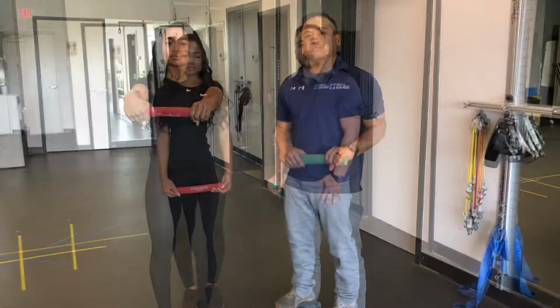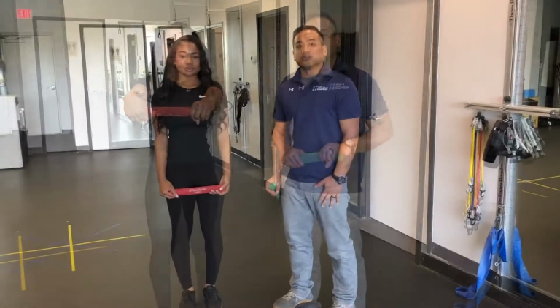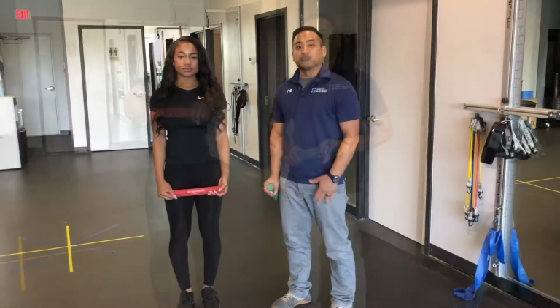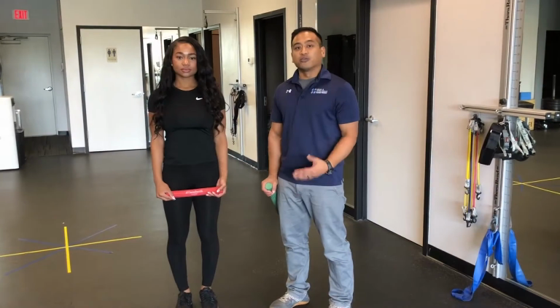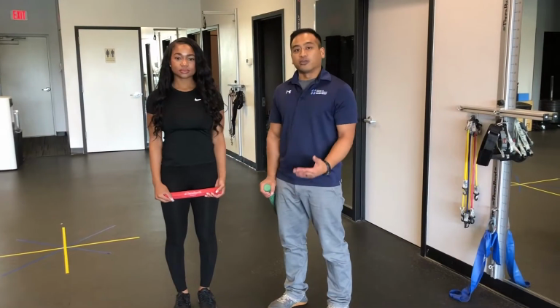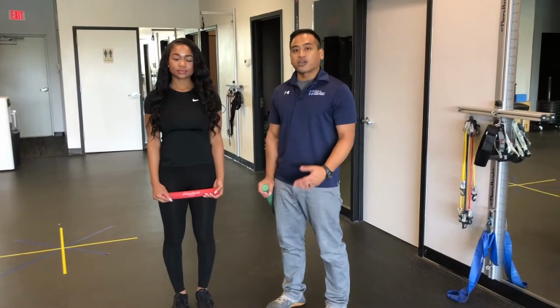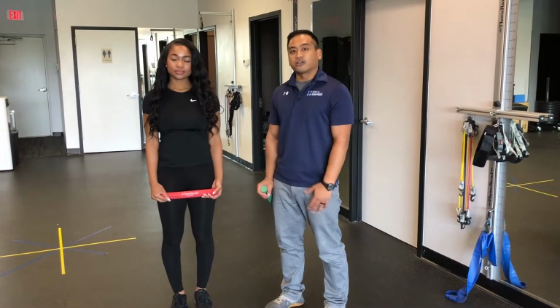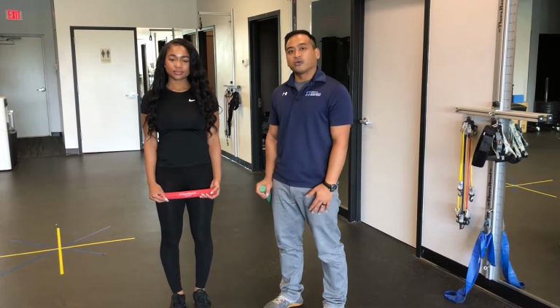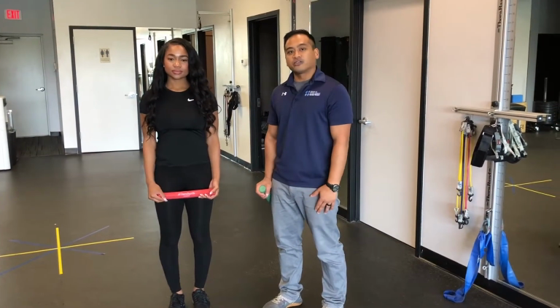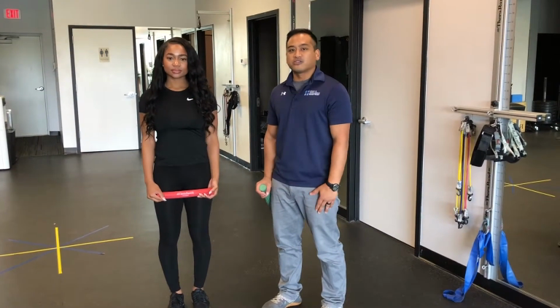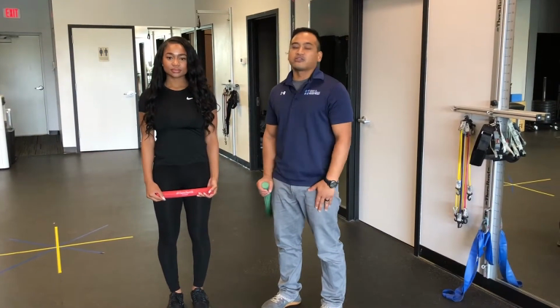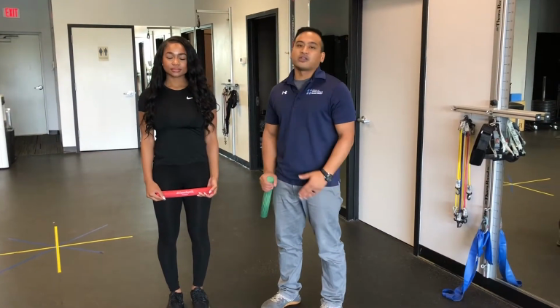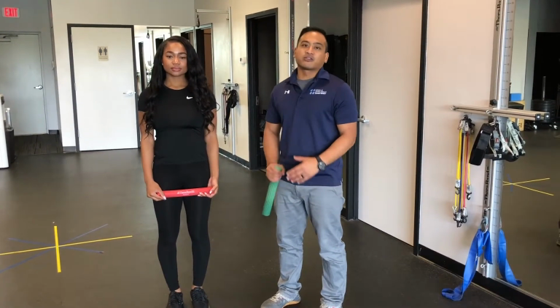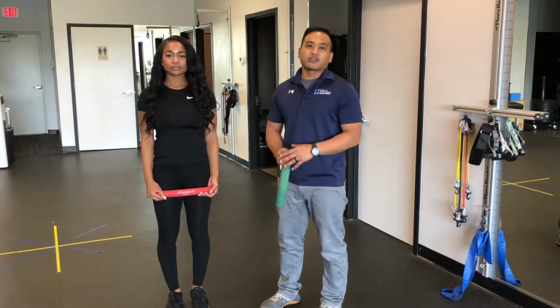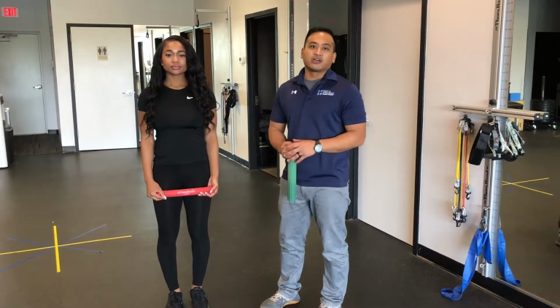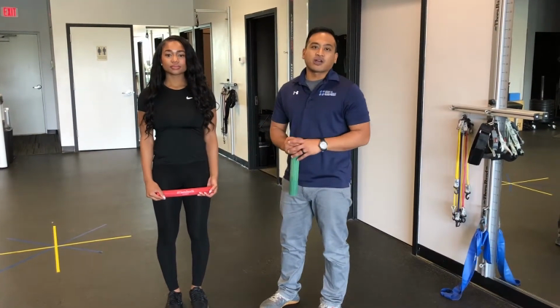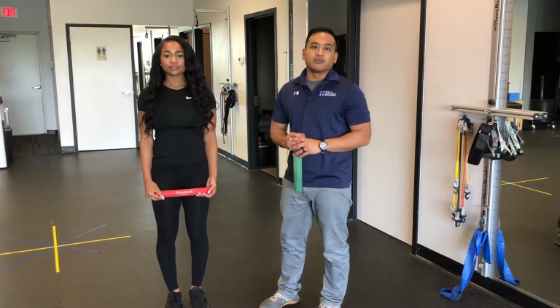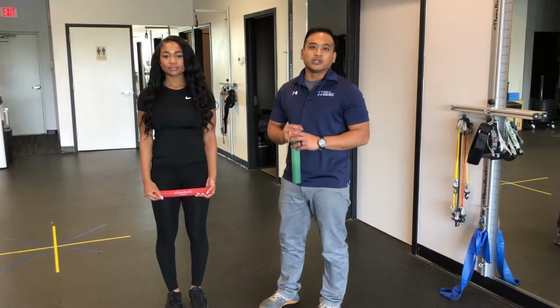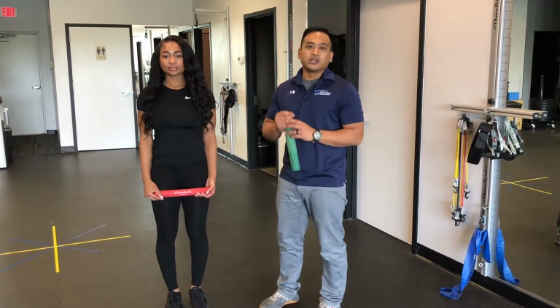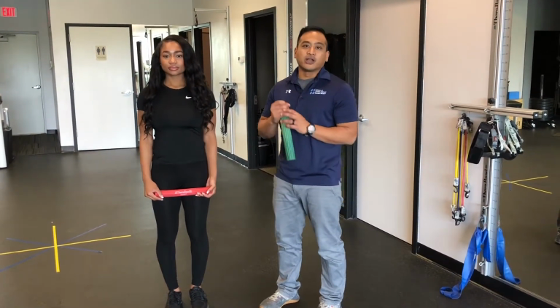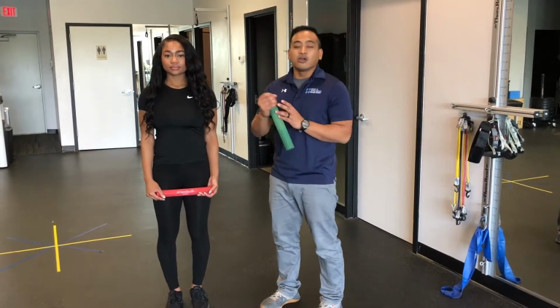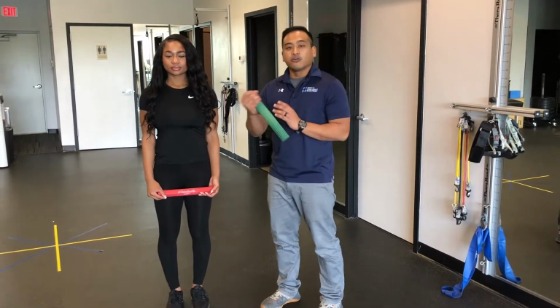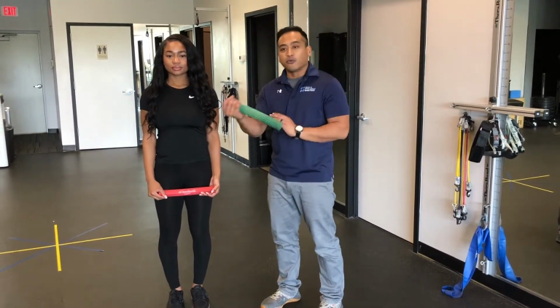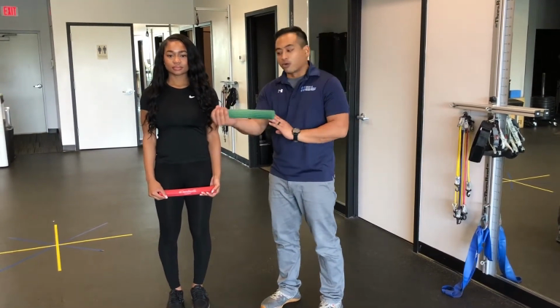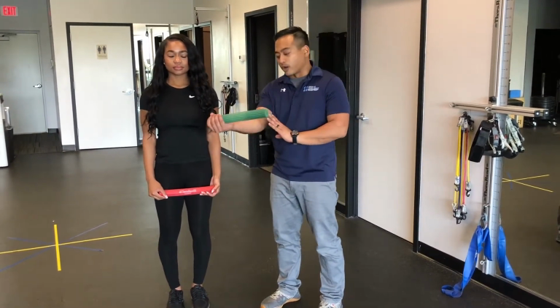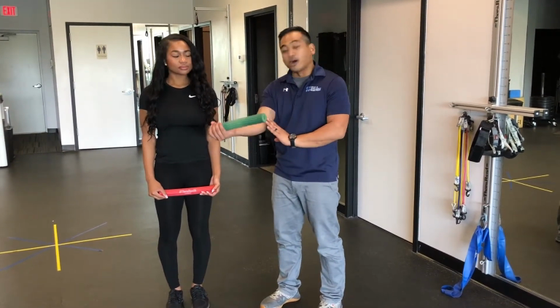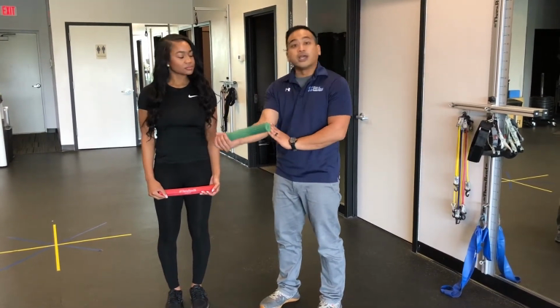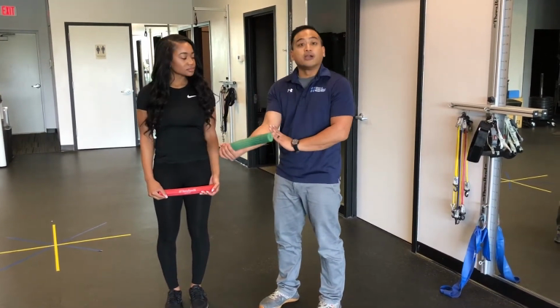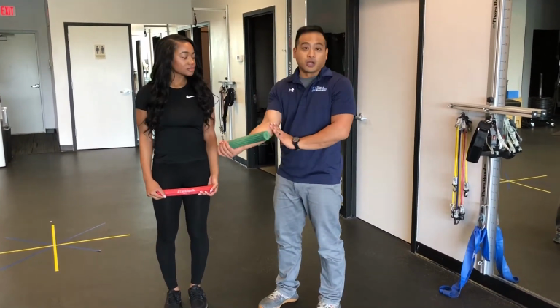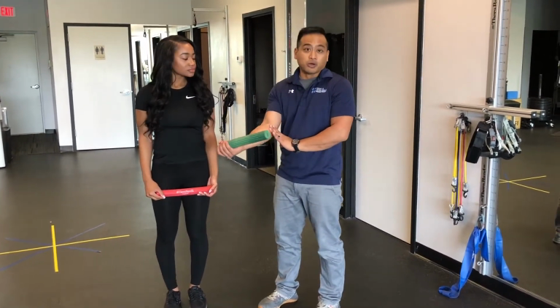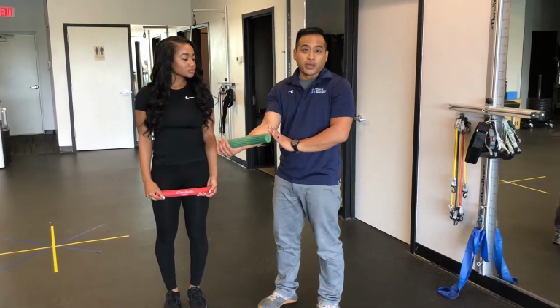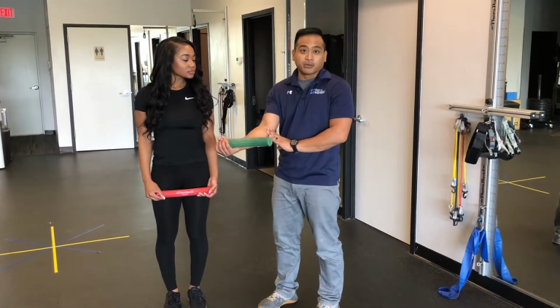This is the reverse Tyler Twist. This is an exercise commonly done for inner elbow pain.